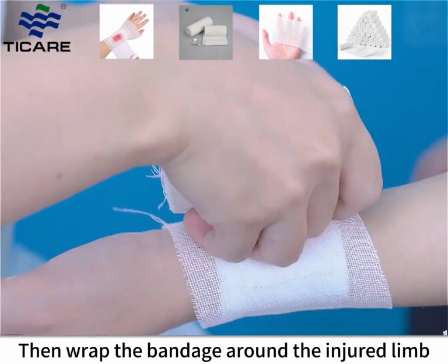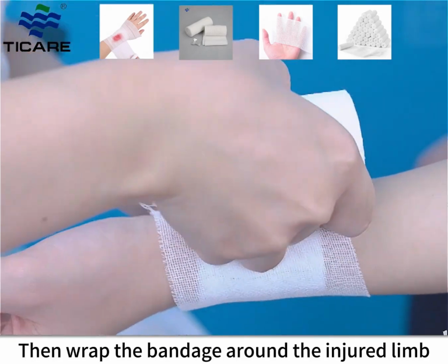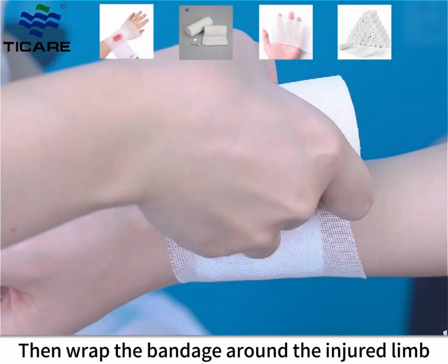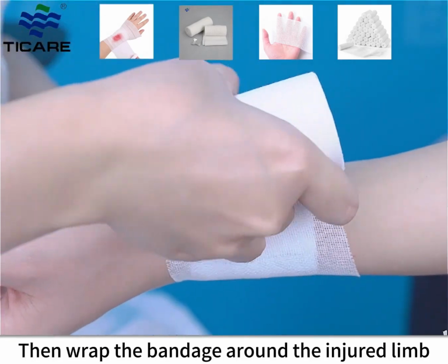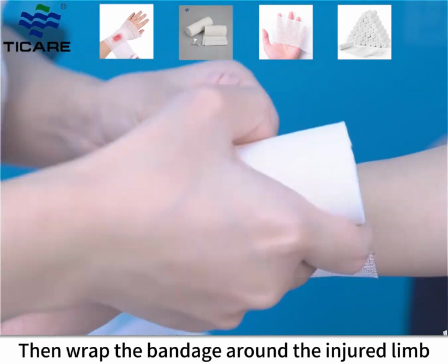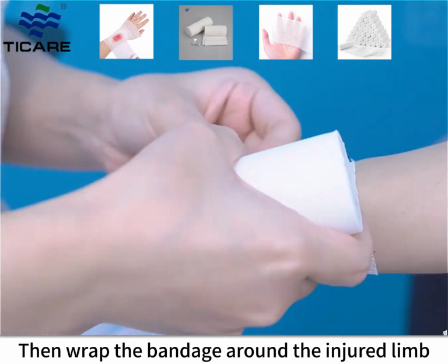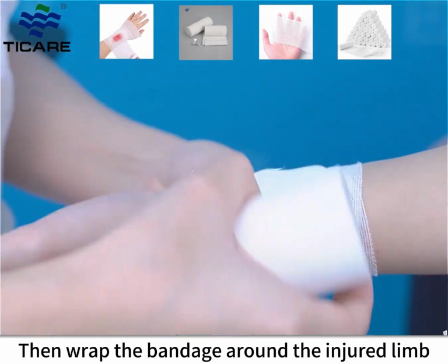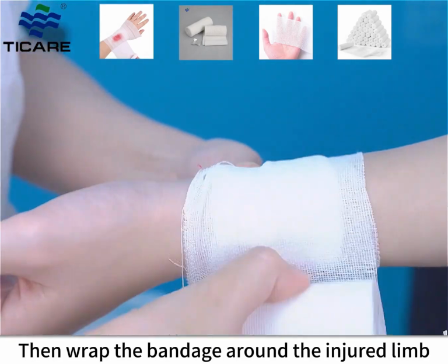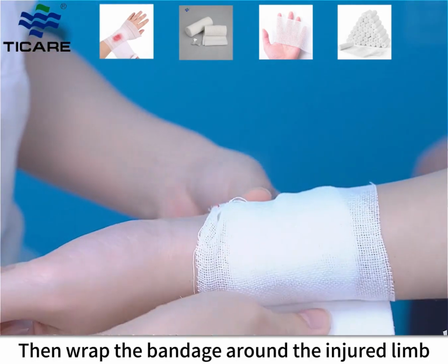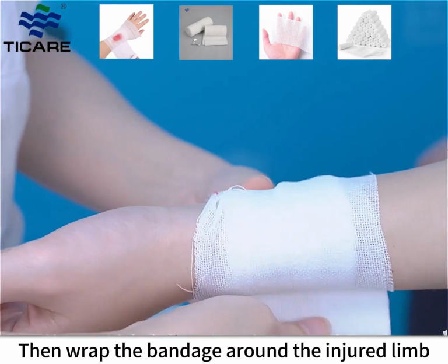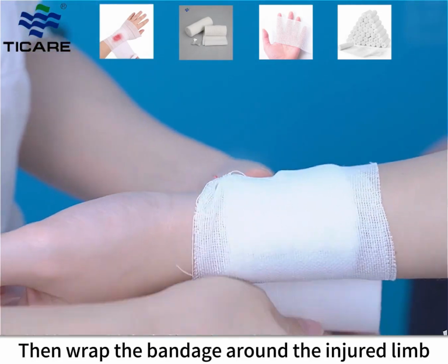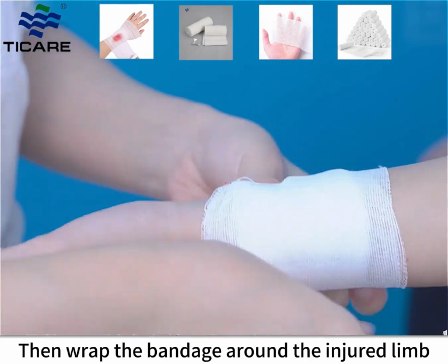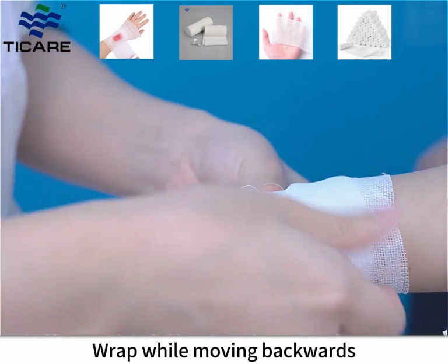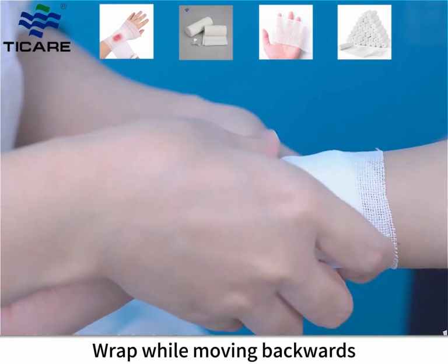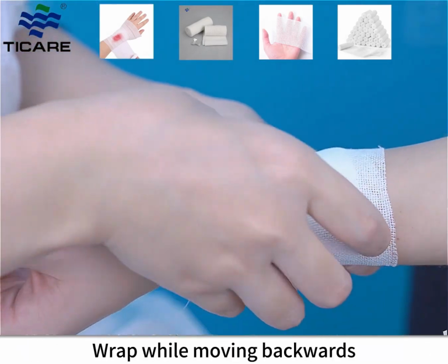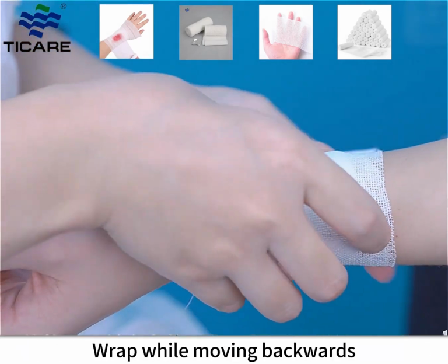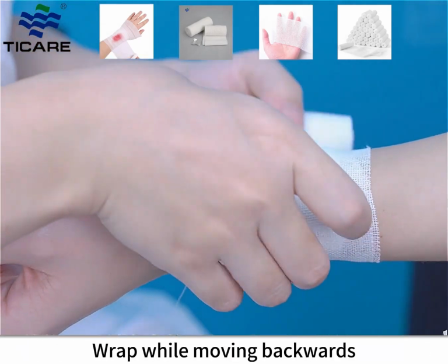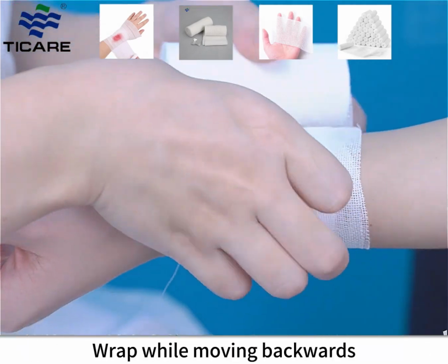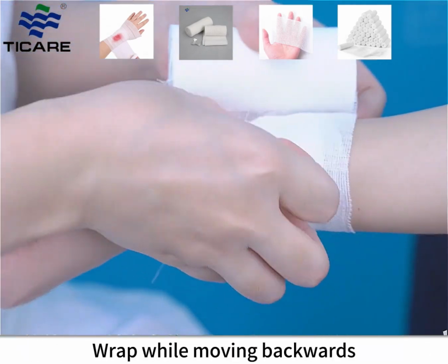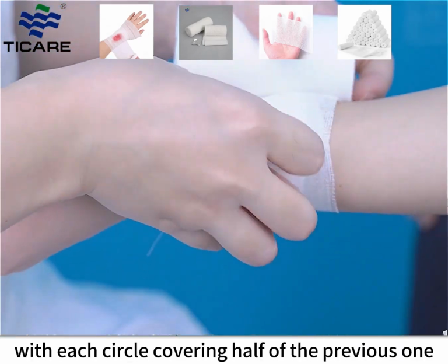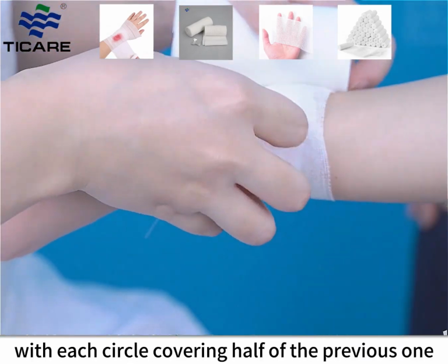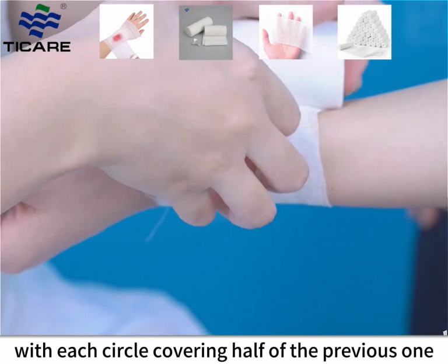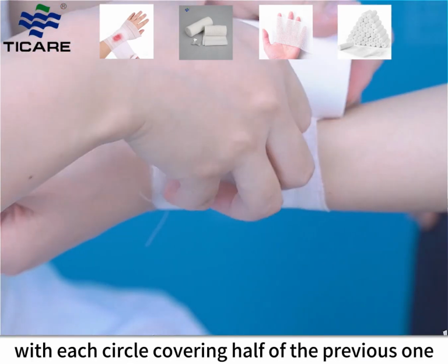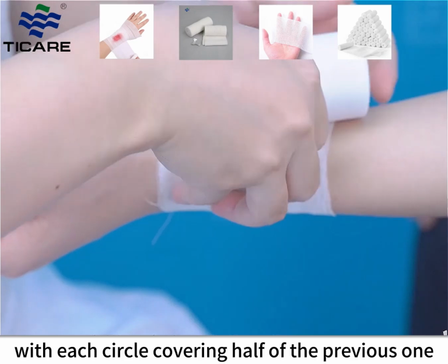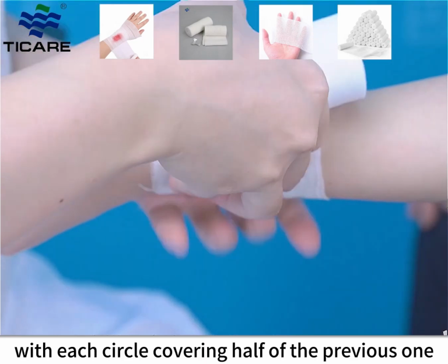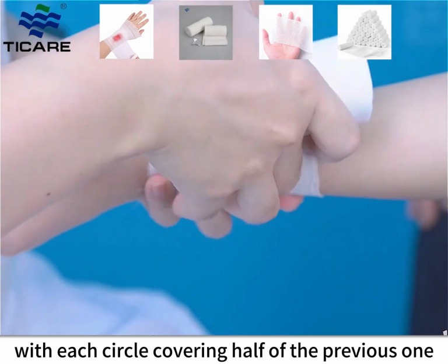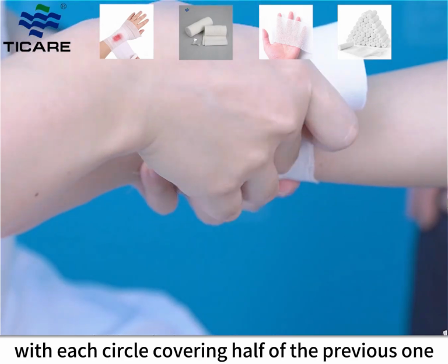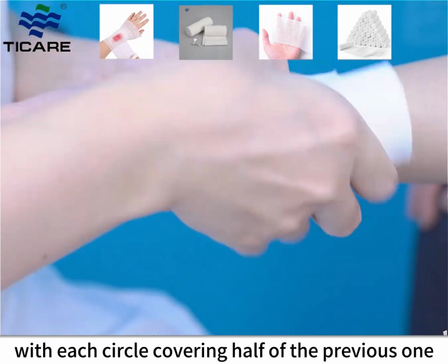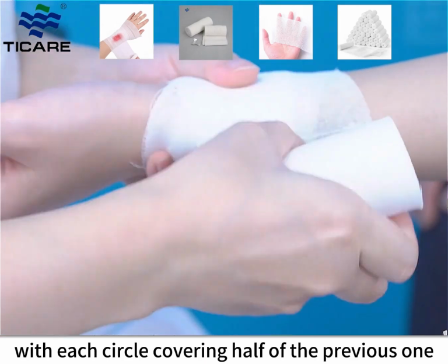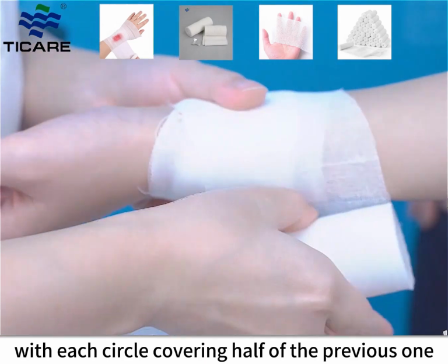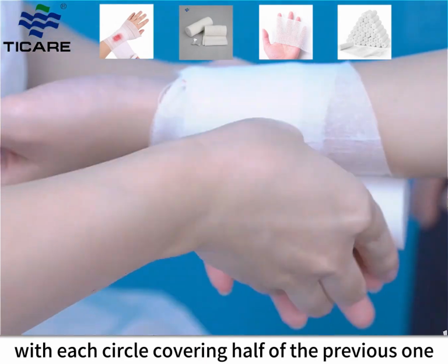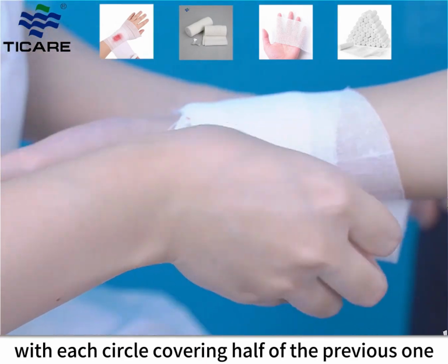Then wrap the bandage around the injured limb. Wrap while moving backwards, with each circle covering half of the previous one.